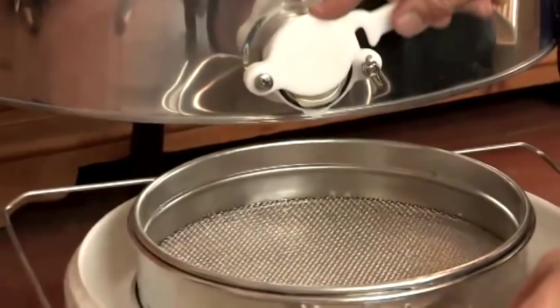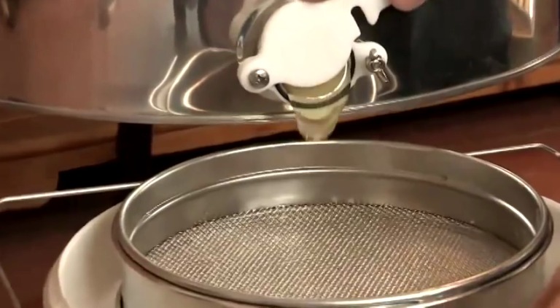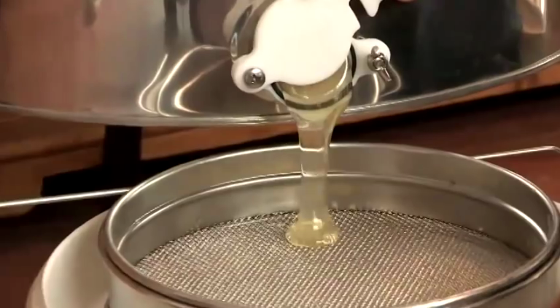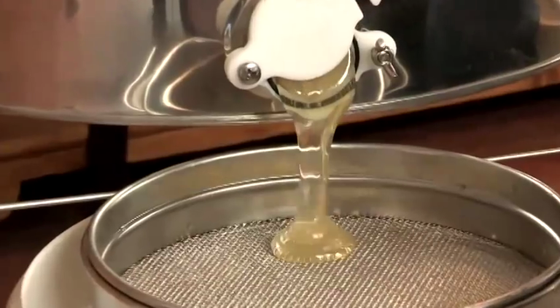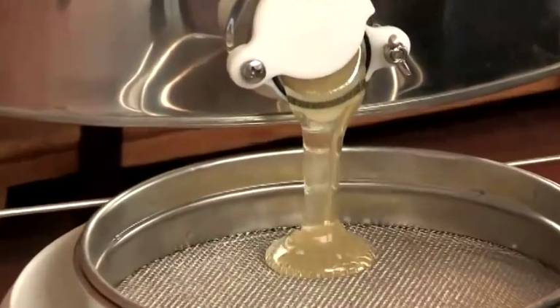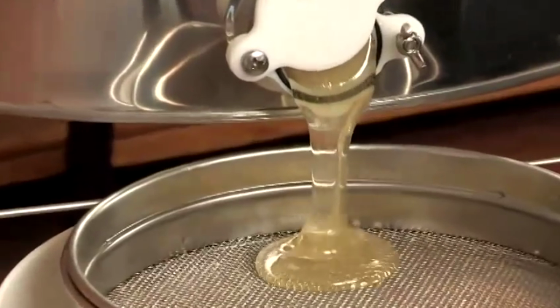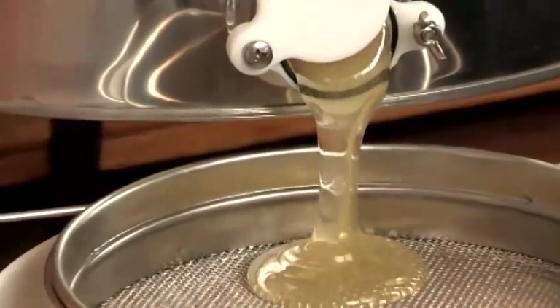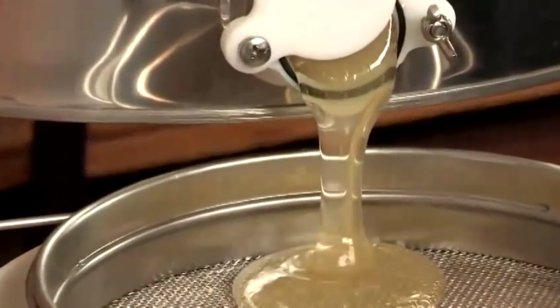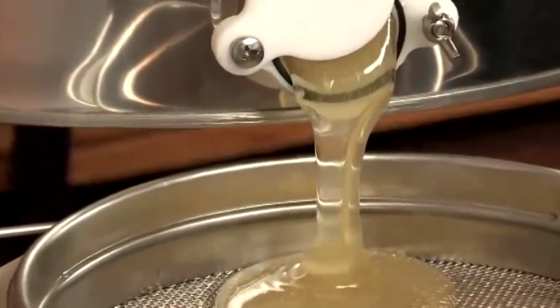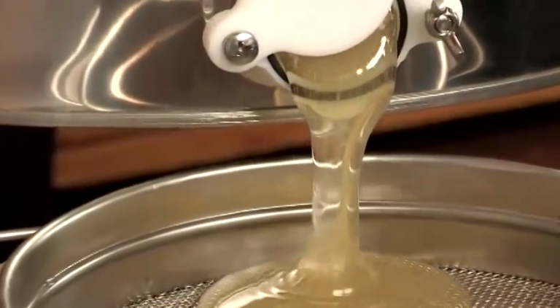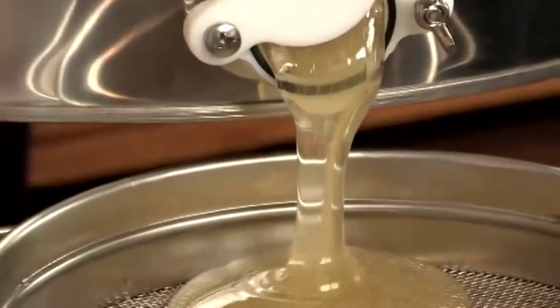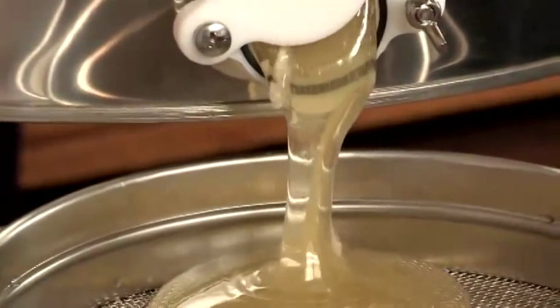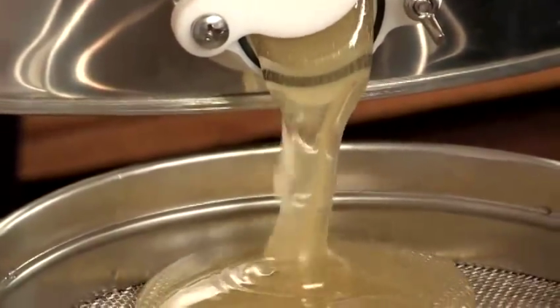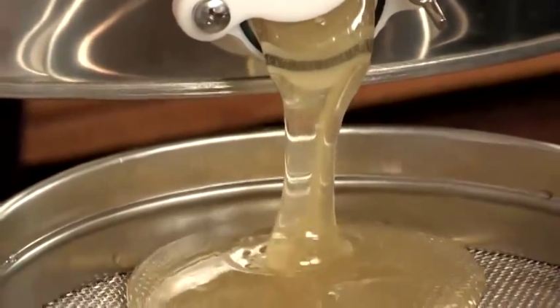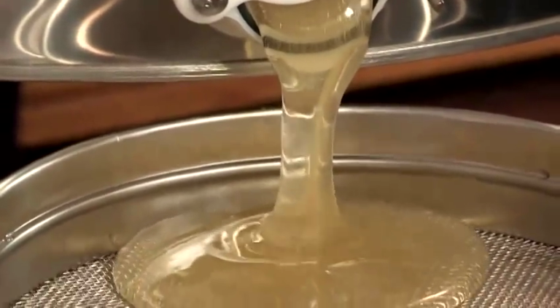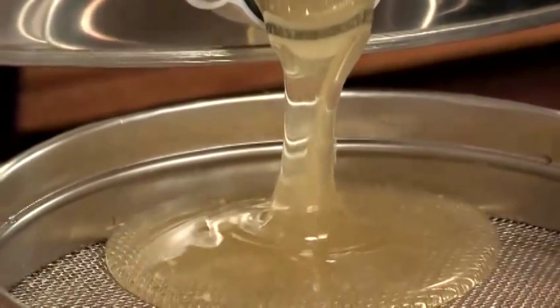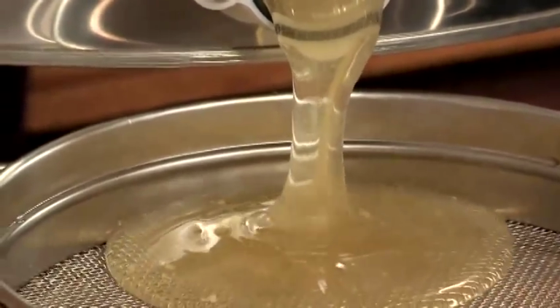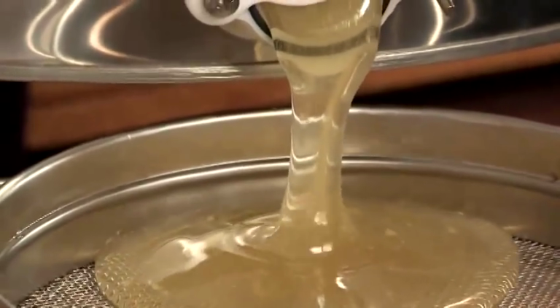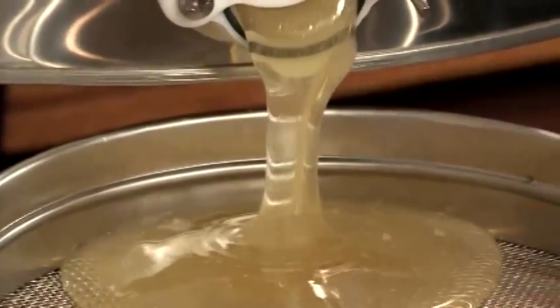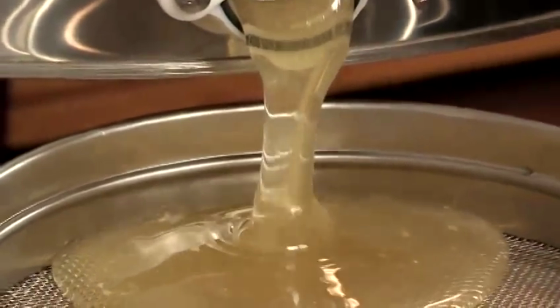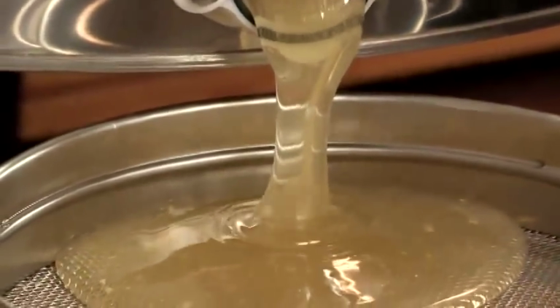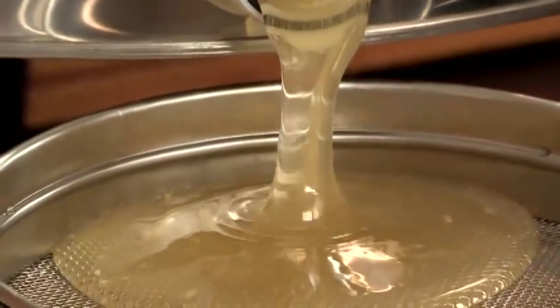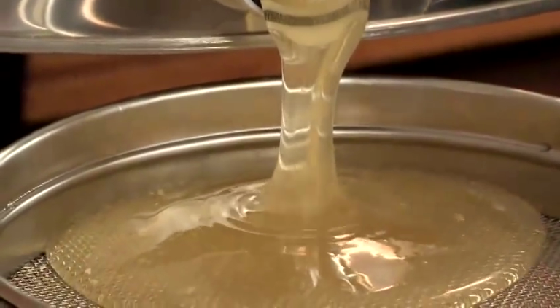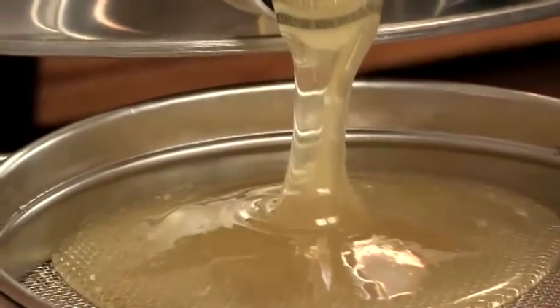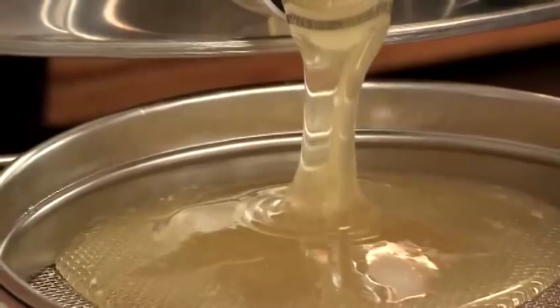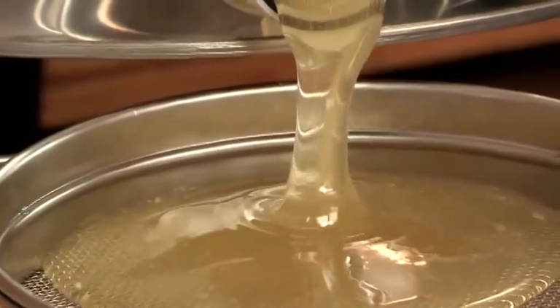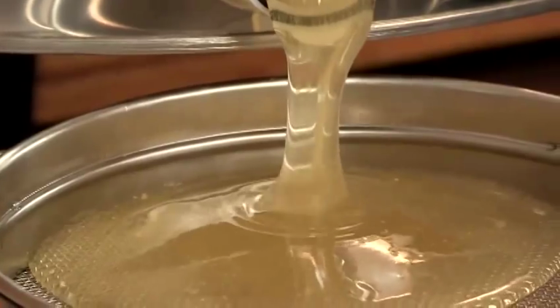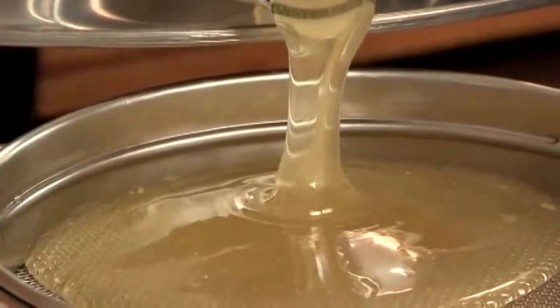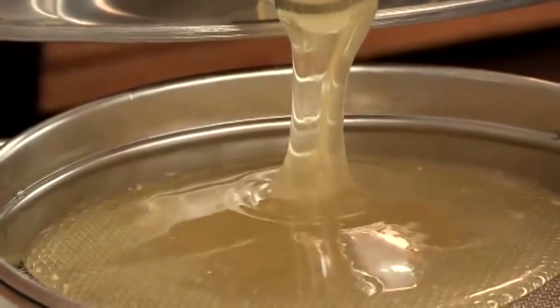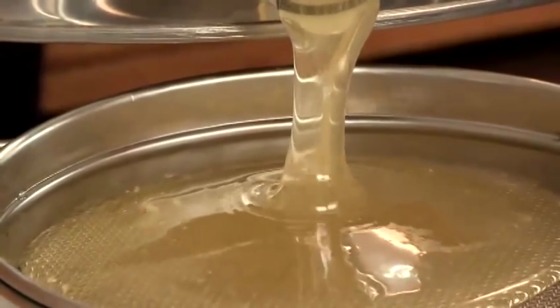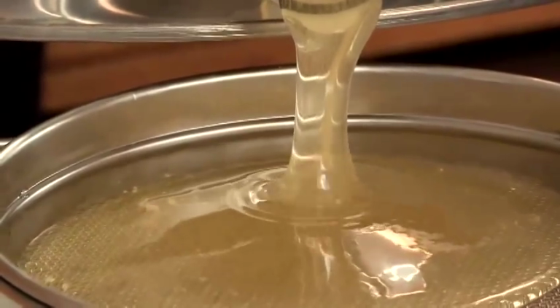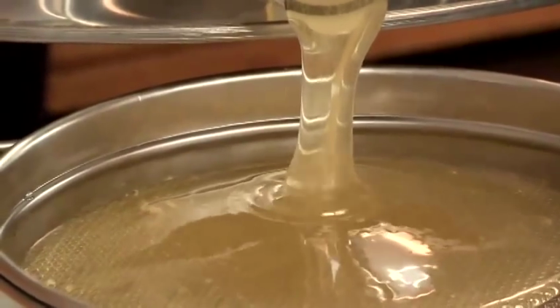Opening up the honey tap, nice clear honey going straight into the filter.